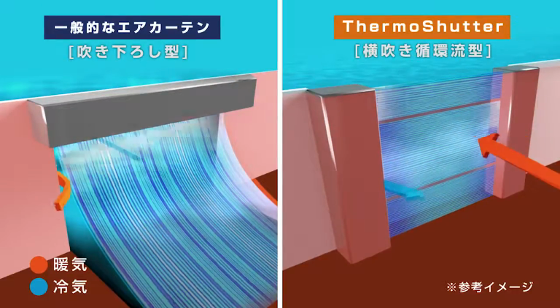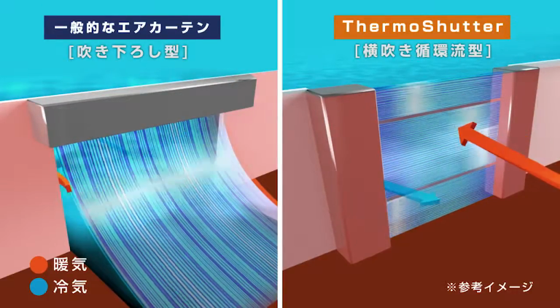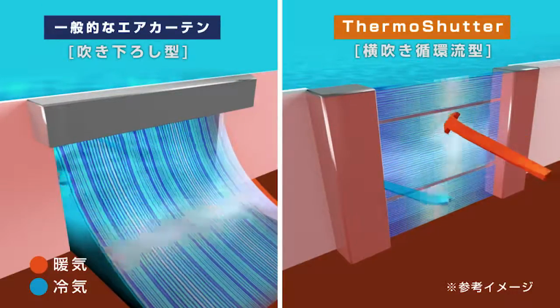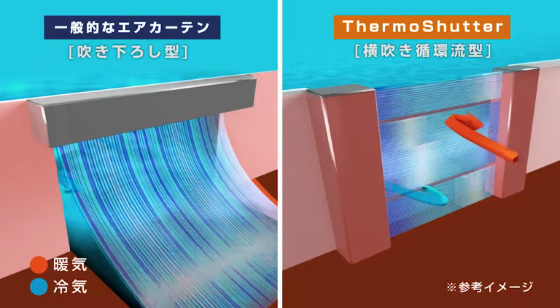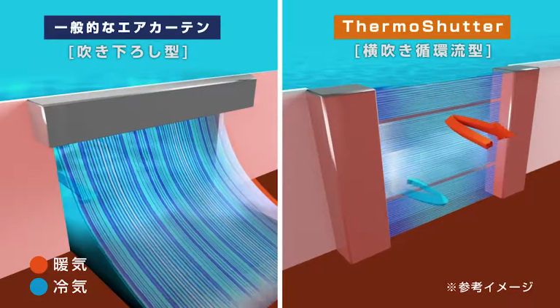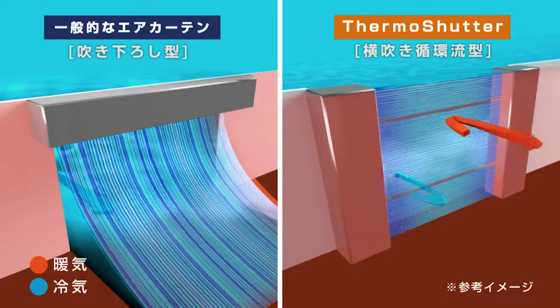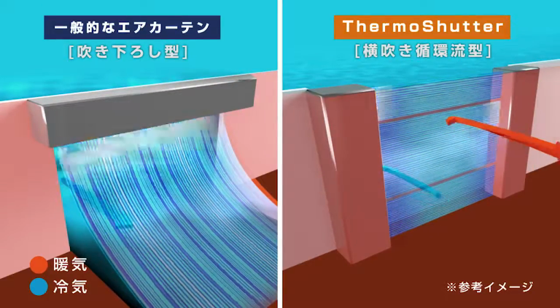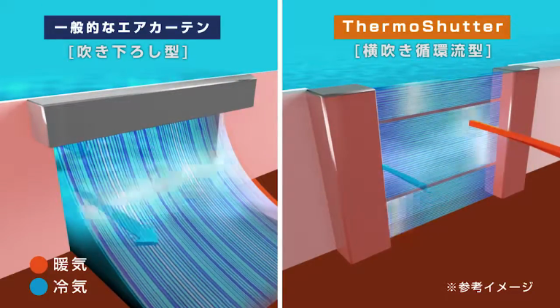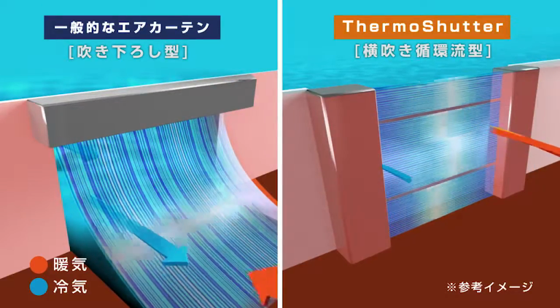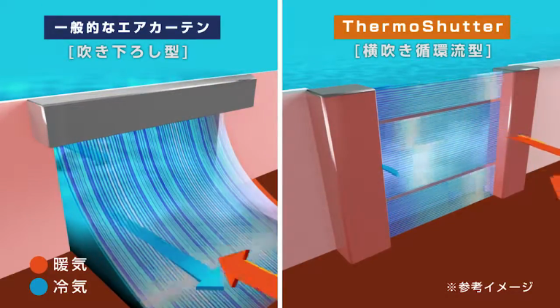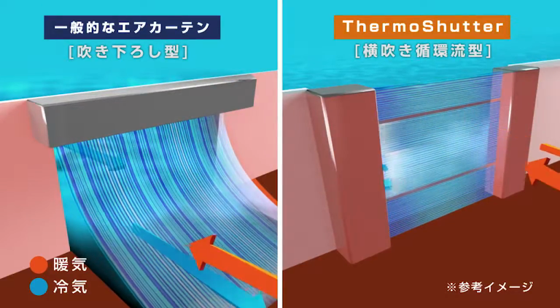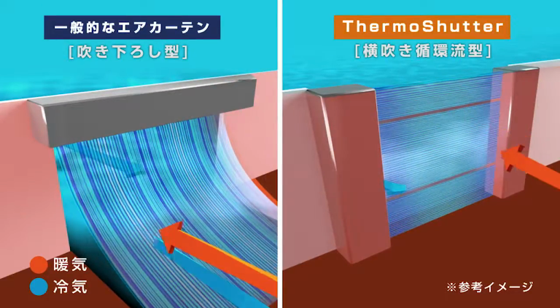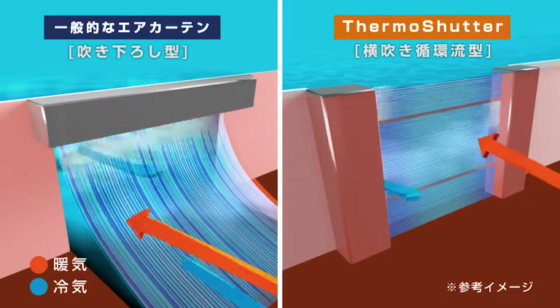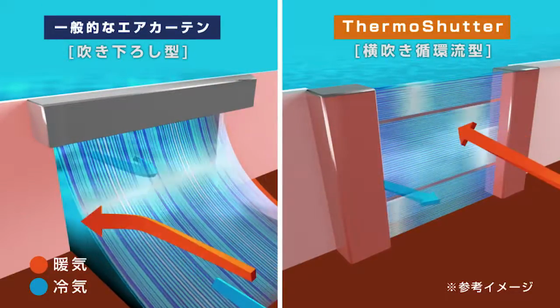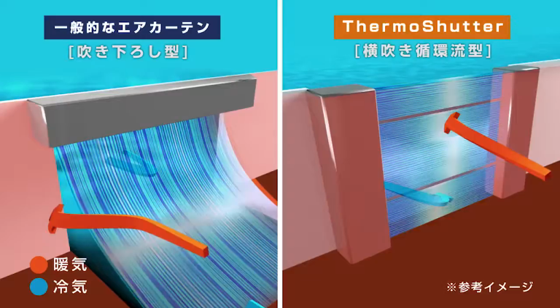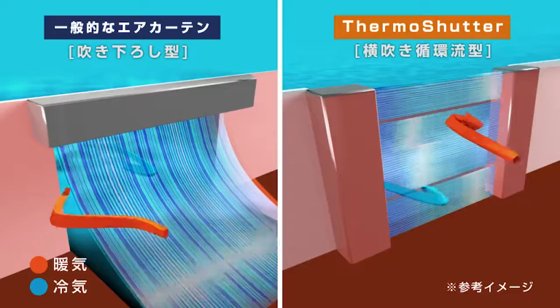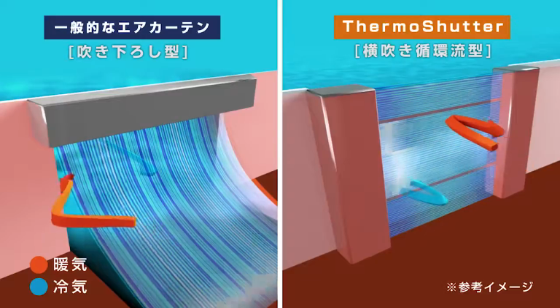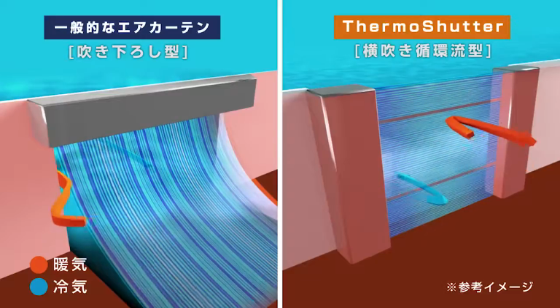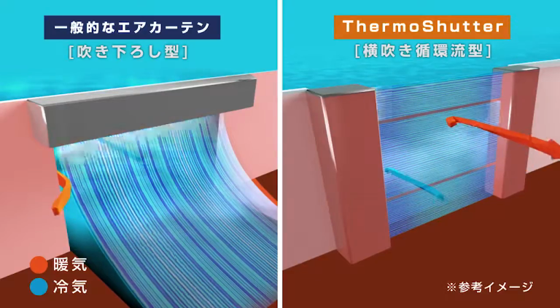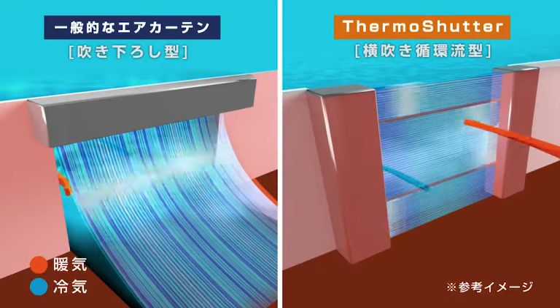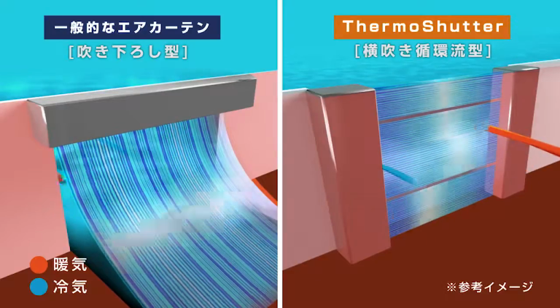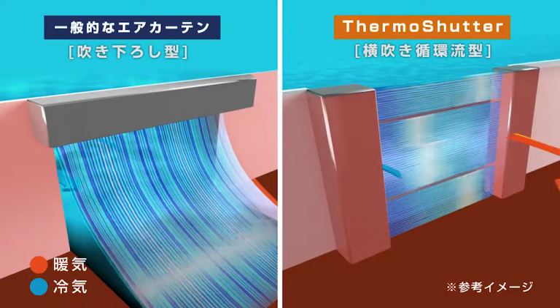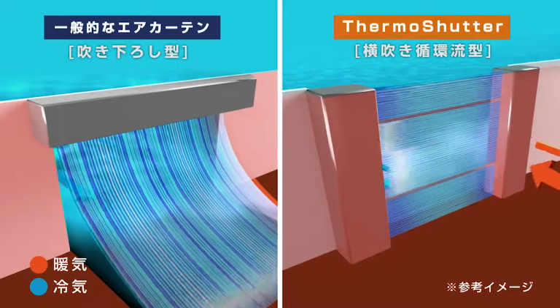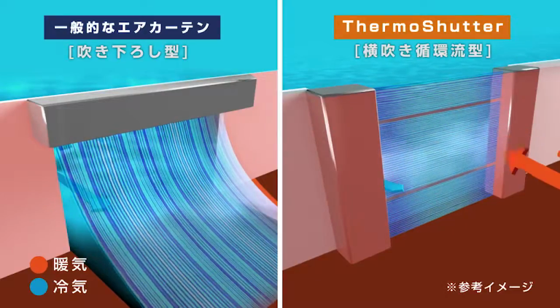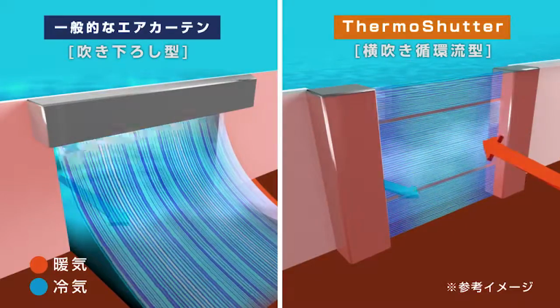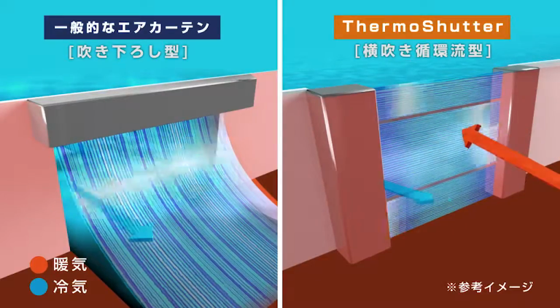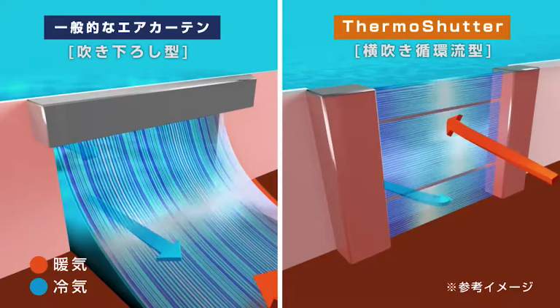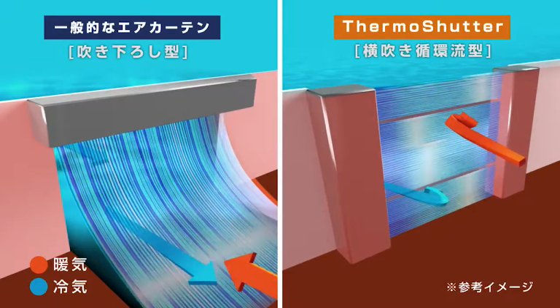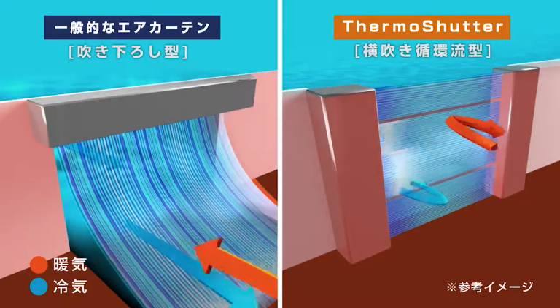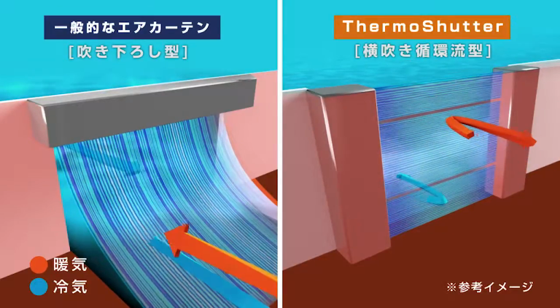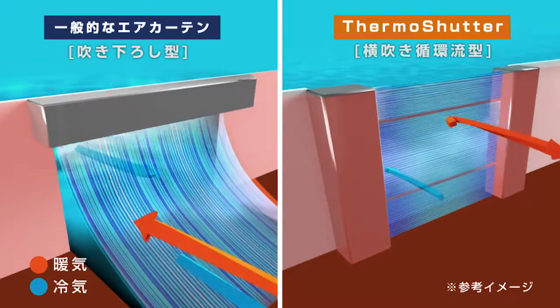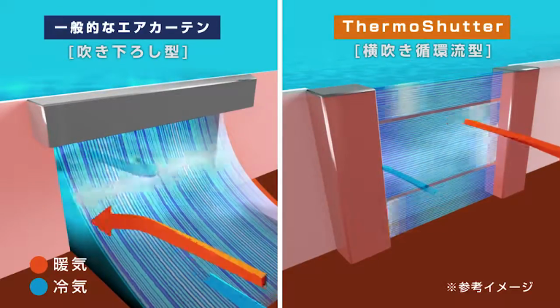The strong side-blown wind circulates at the bottom and top, resulting in an effective air seal.